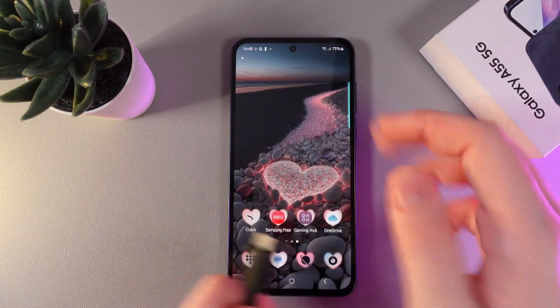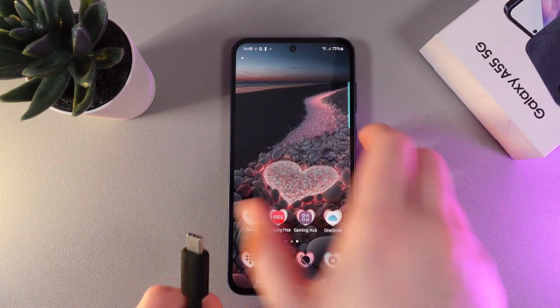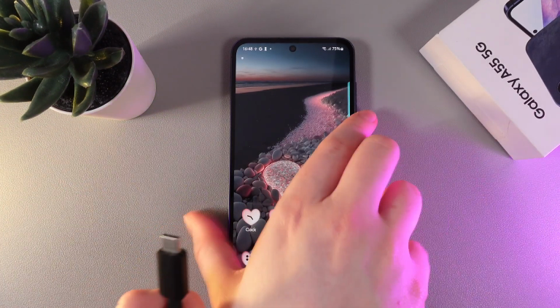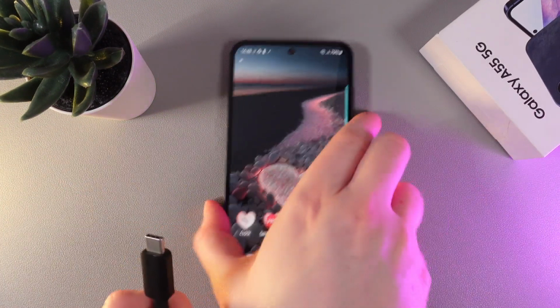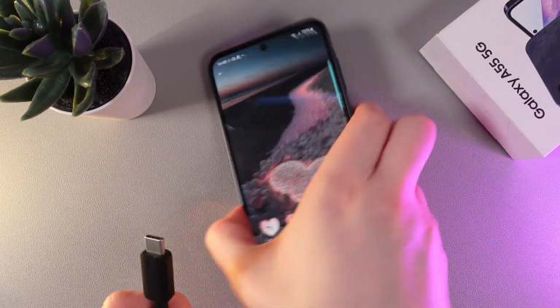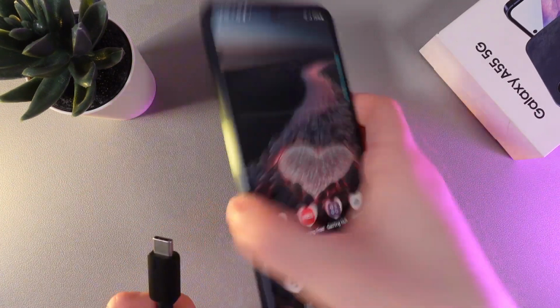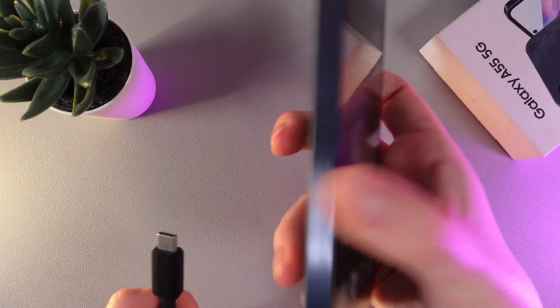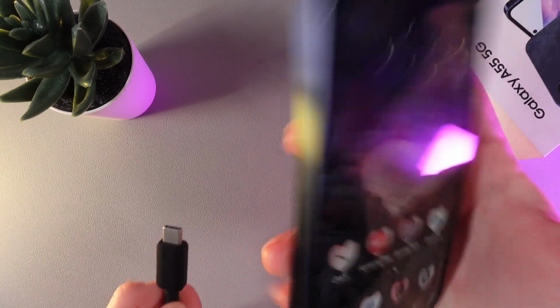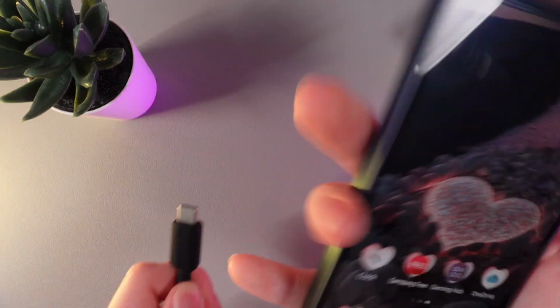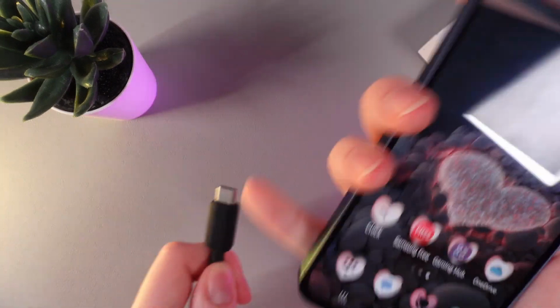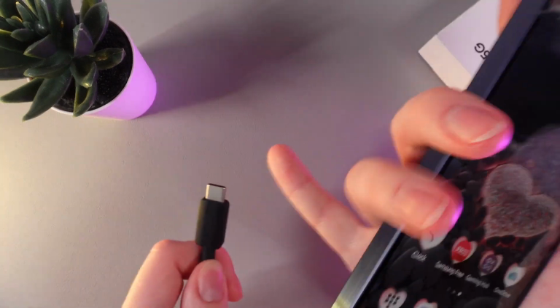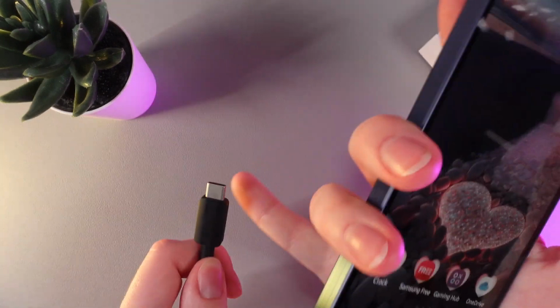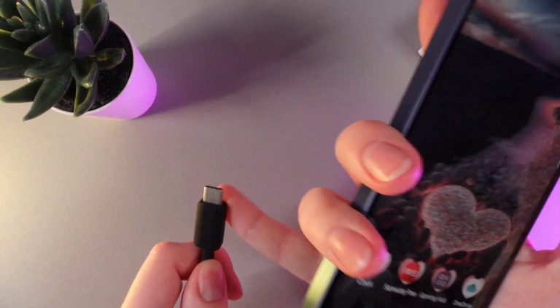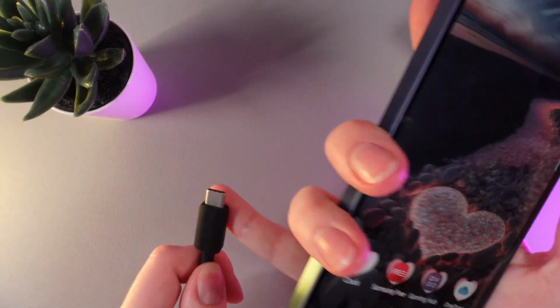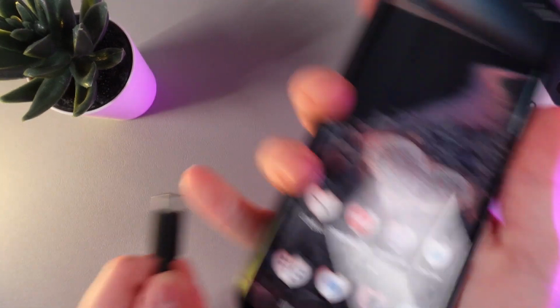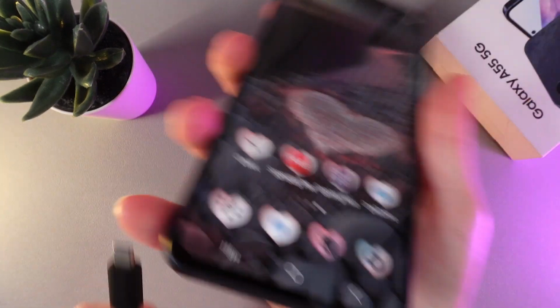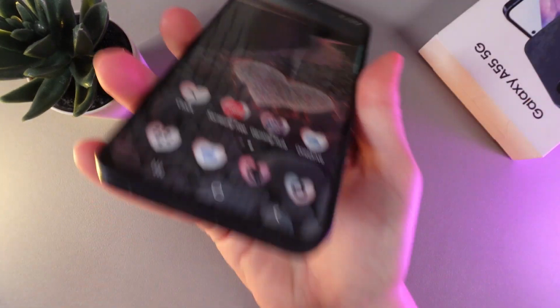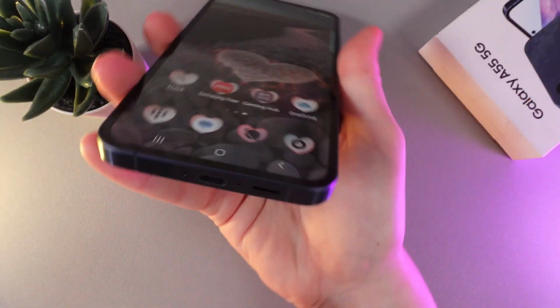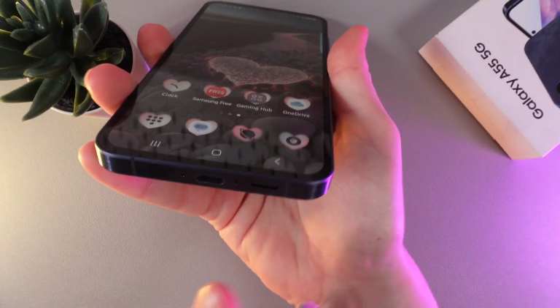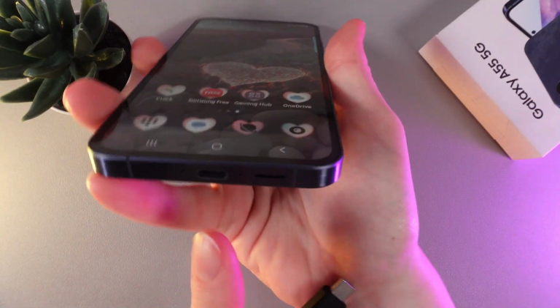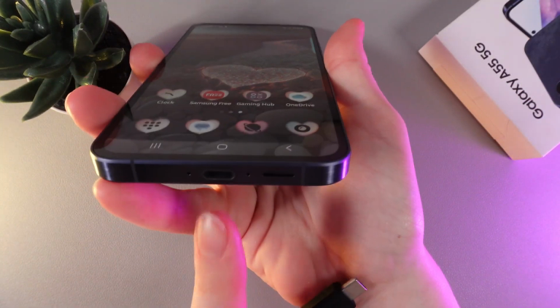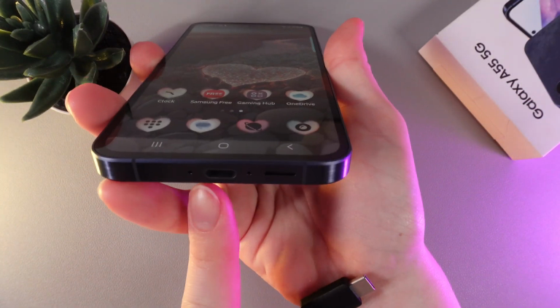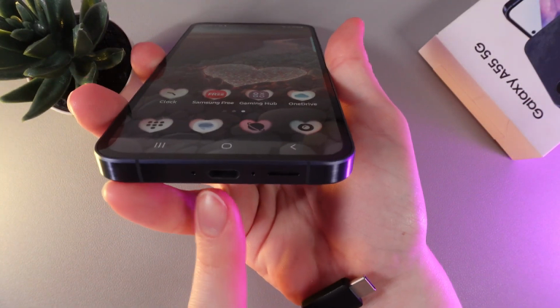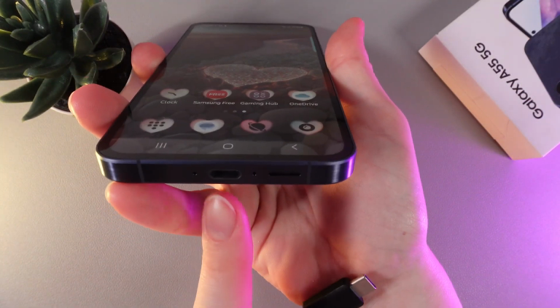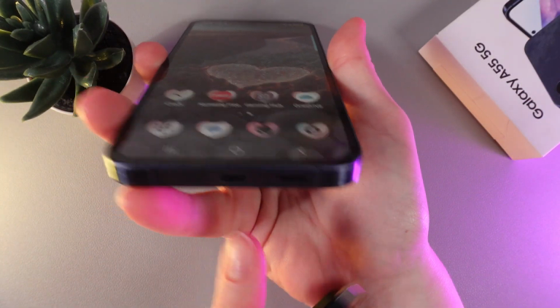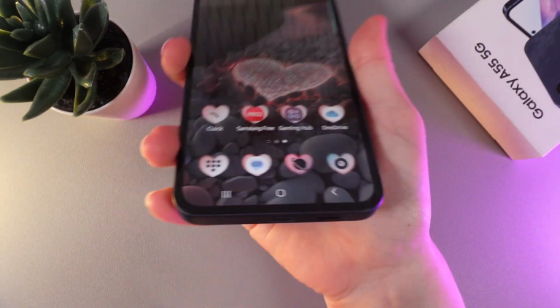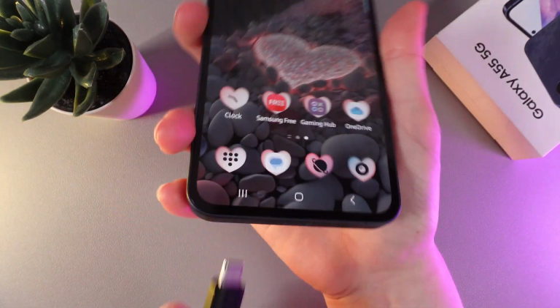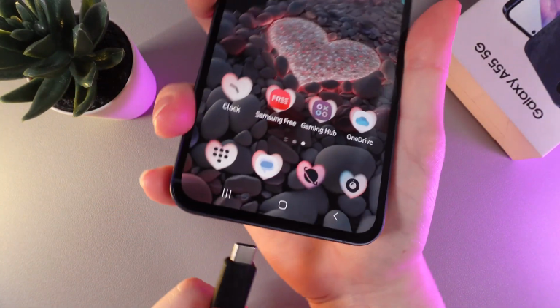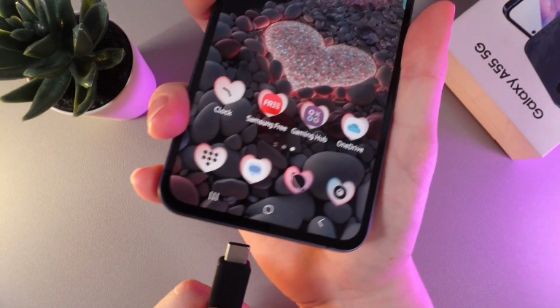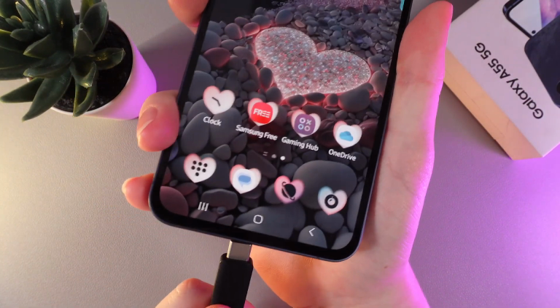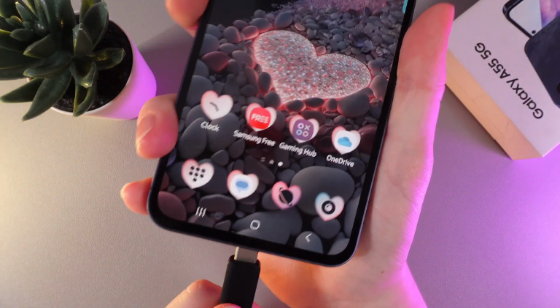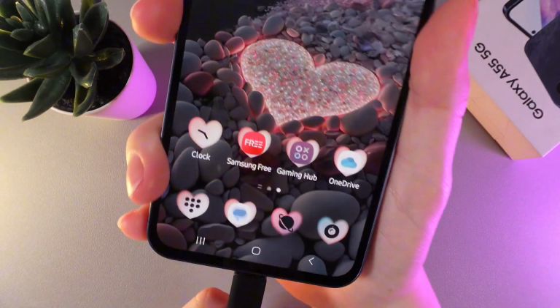As a next step we would need to put this Type-C side into the charging port of our phone. Let's do it.